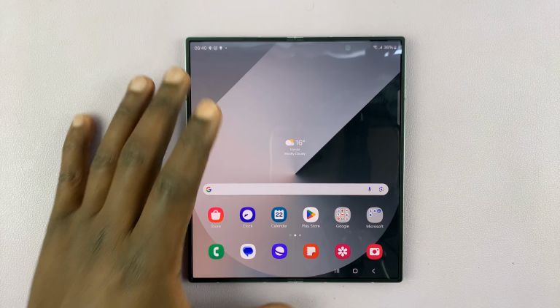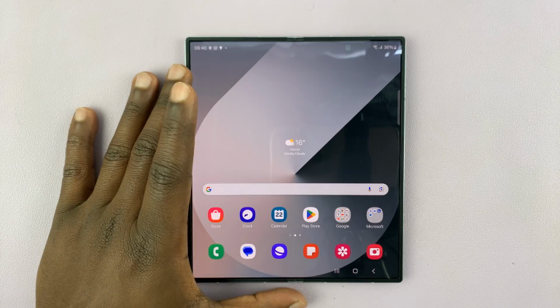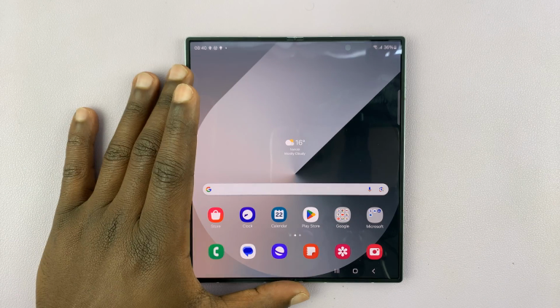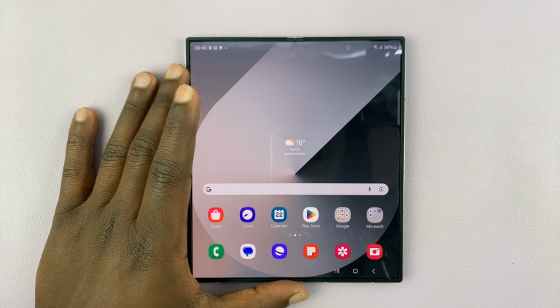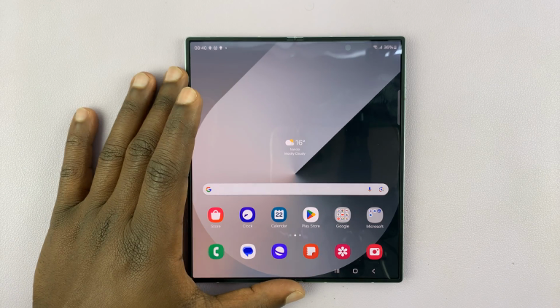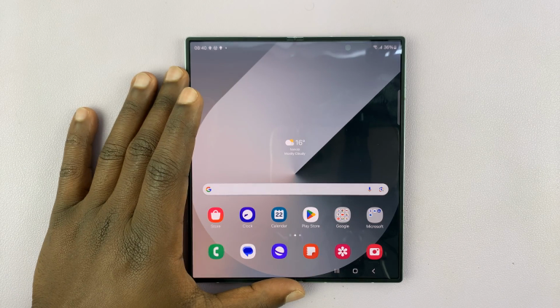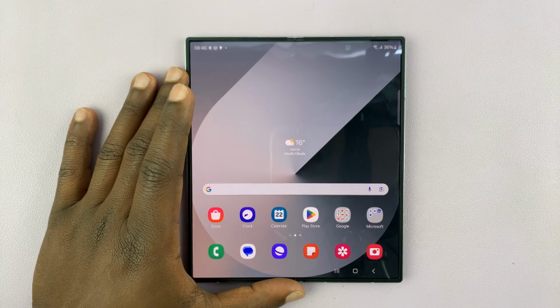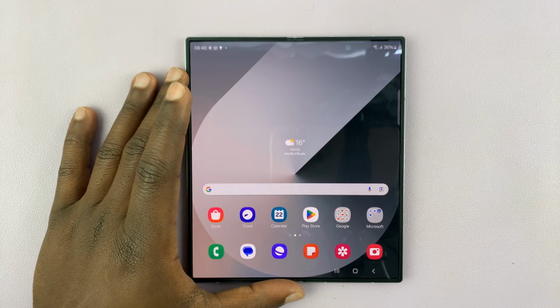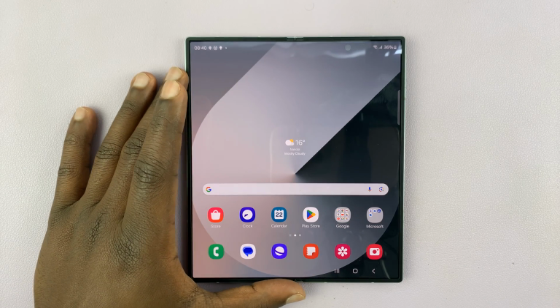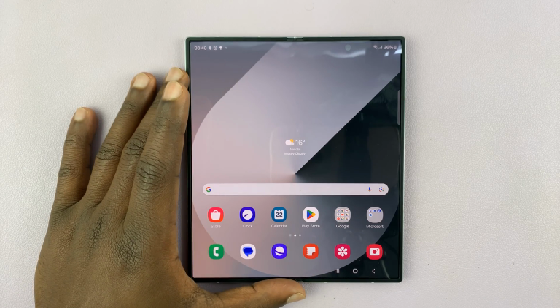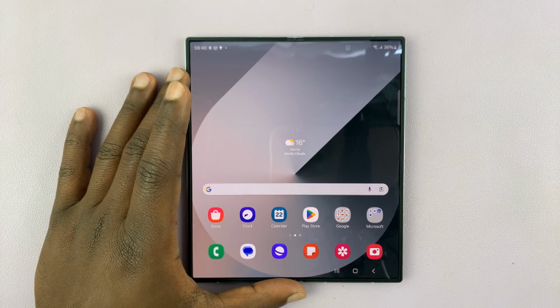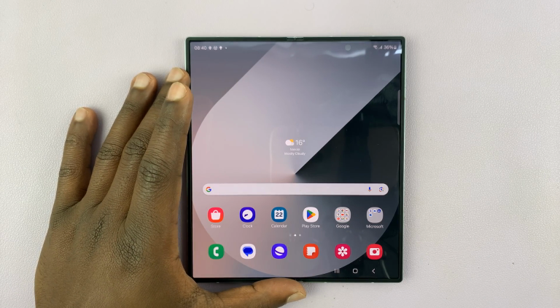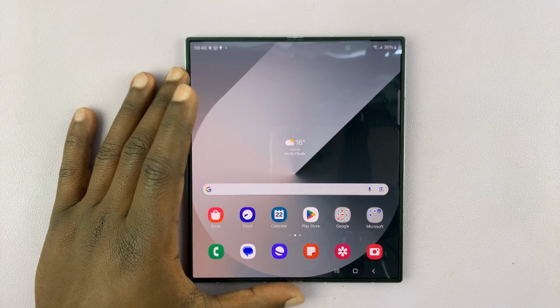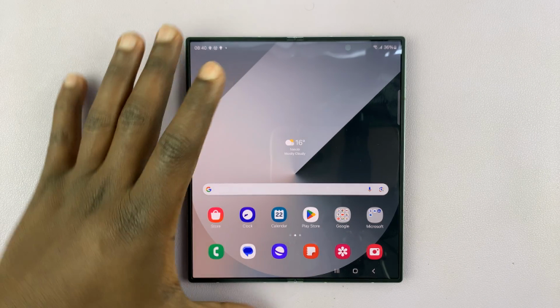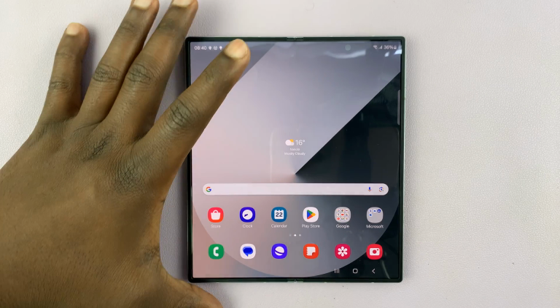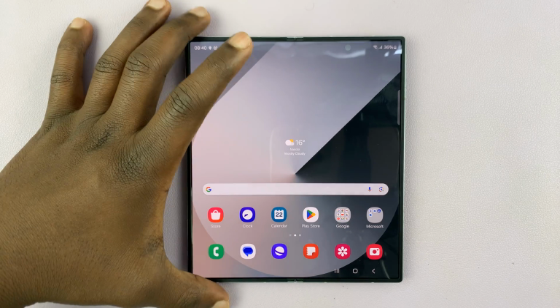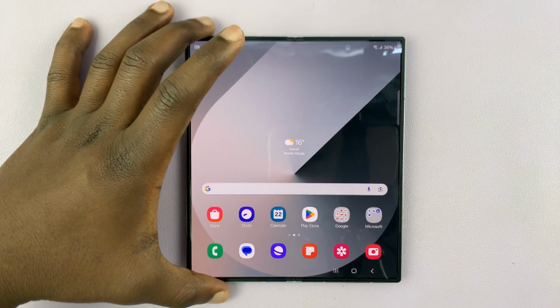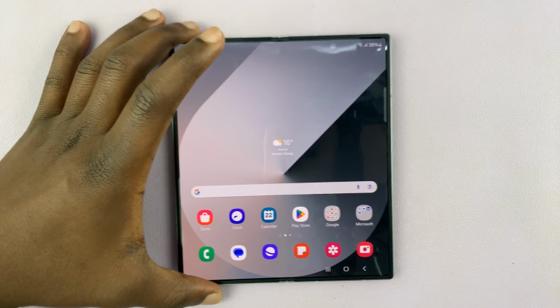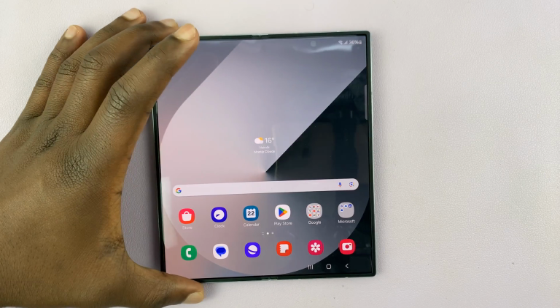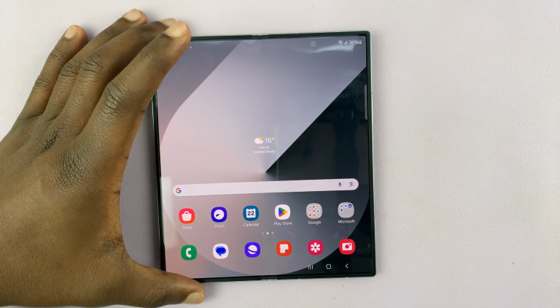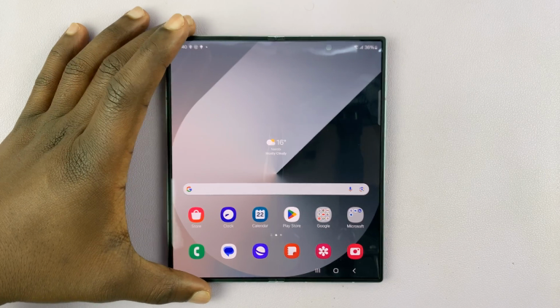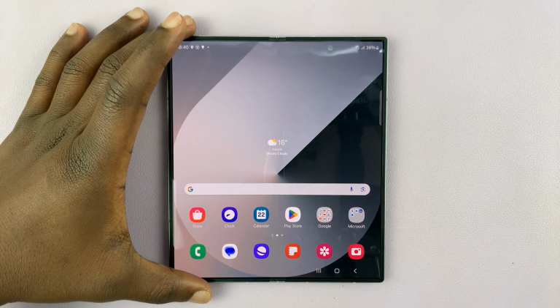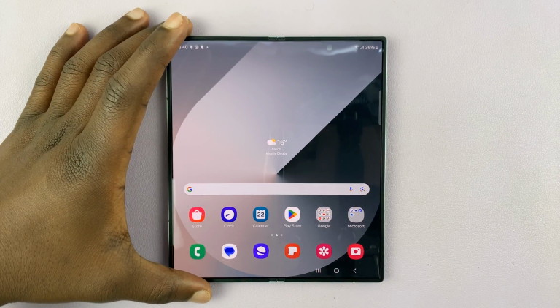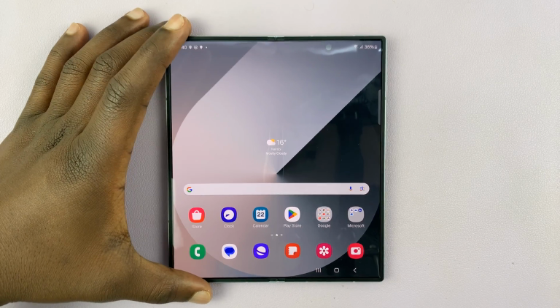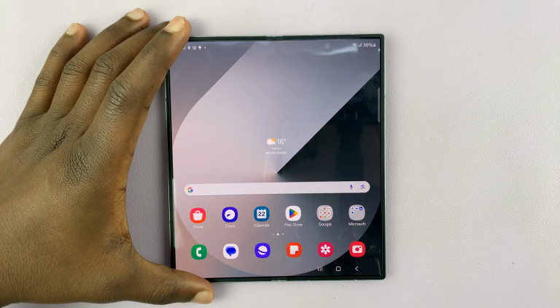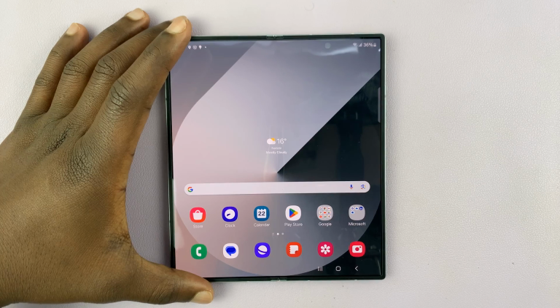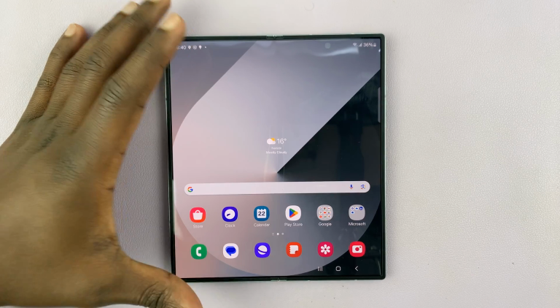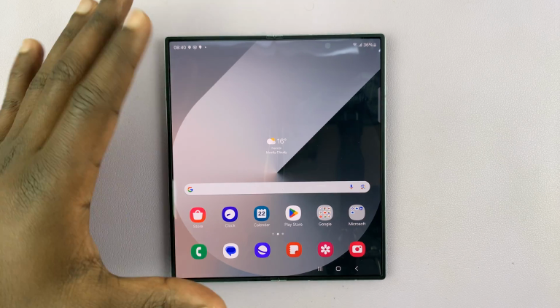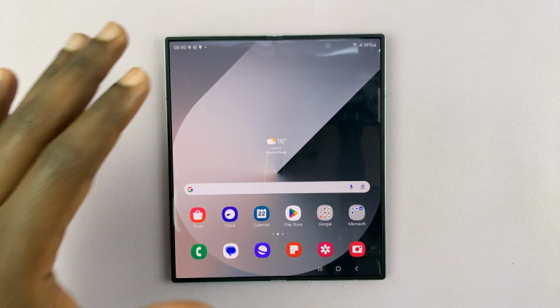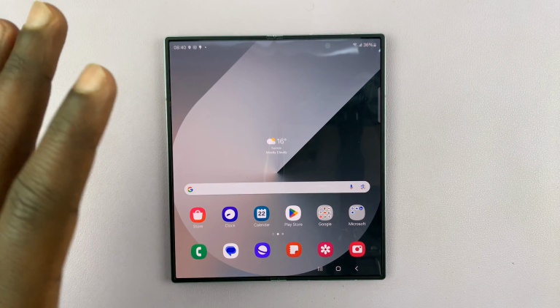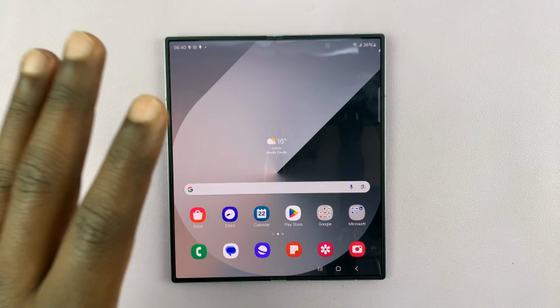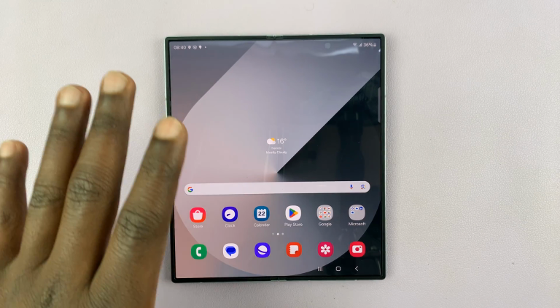I have the Samsung Galaxy Z Fold 6, and in today's tech tip, I'll be showing you how to record your screen.